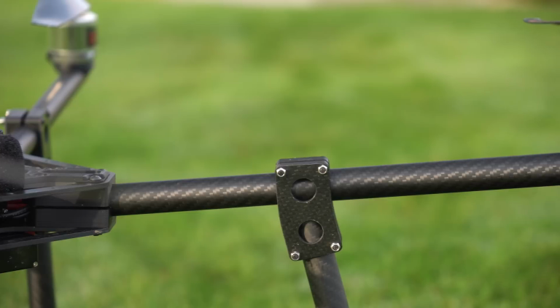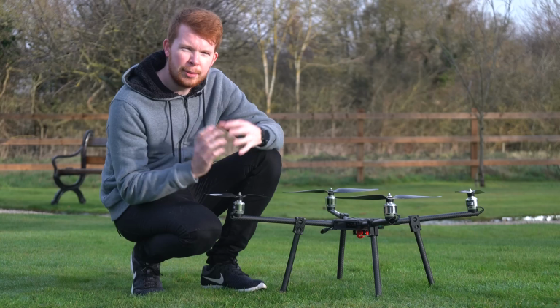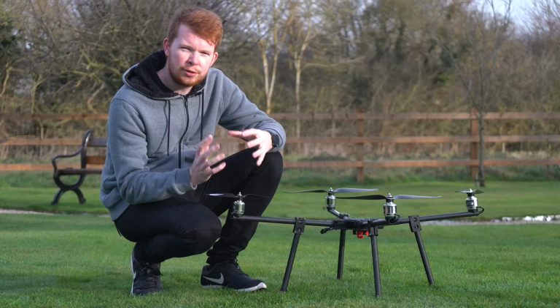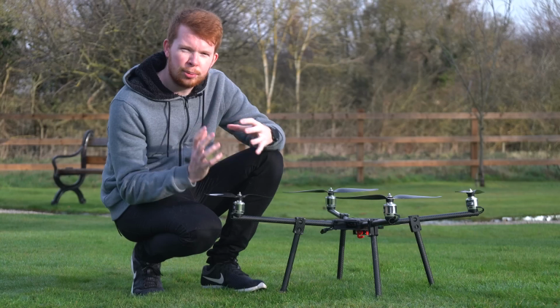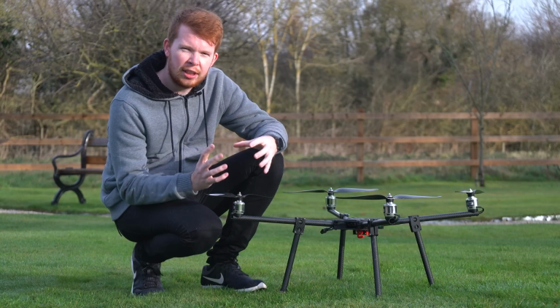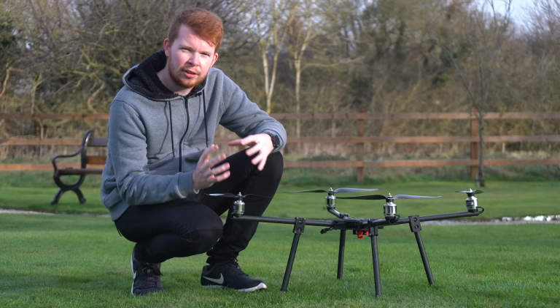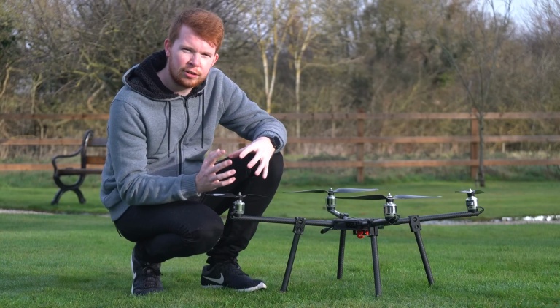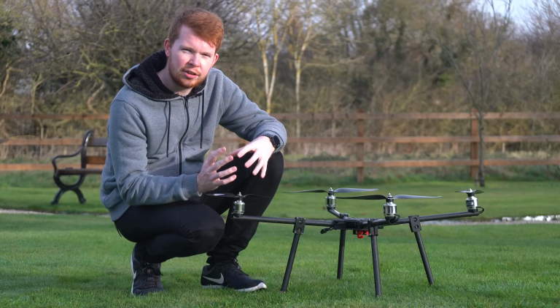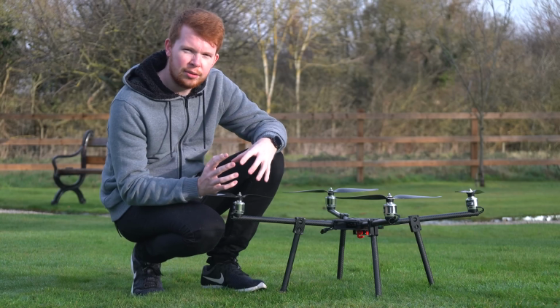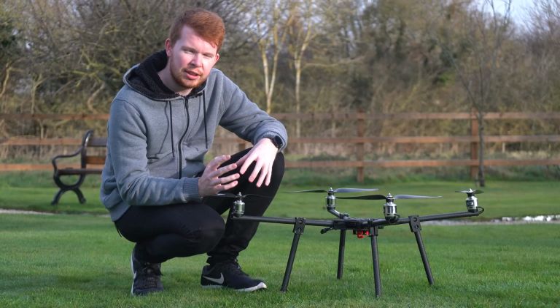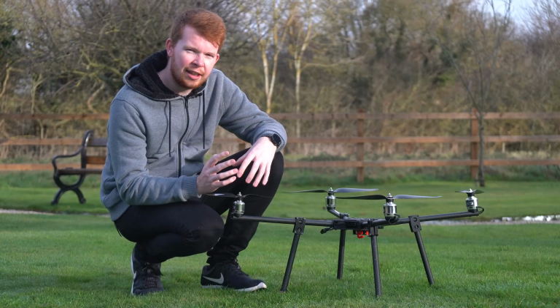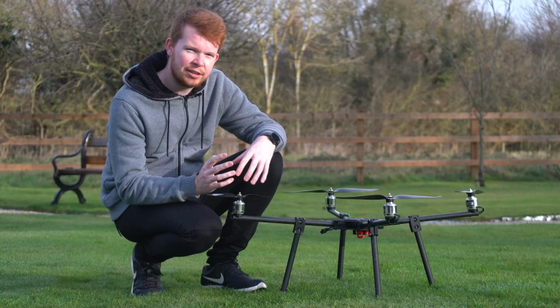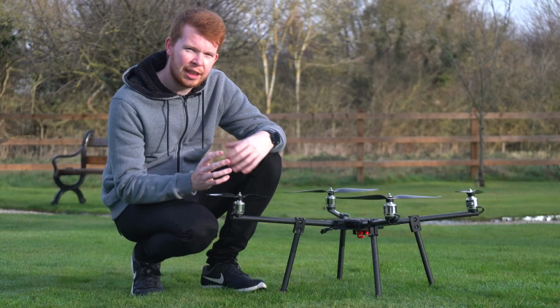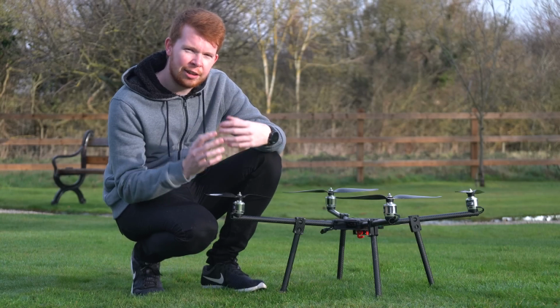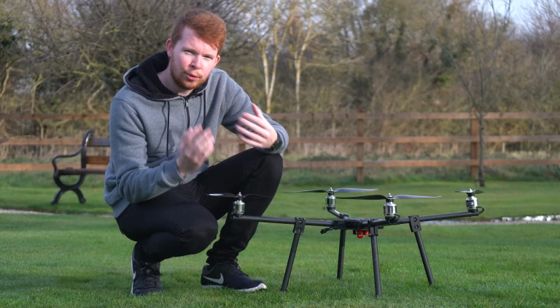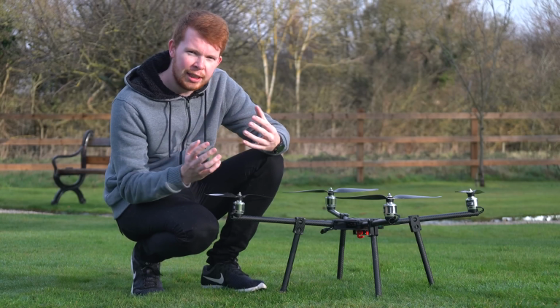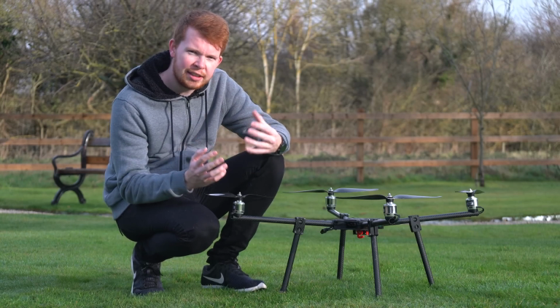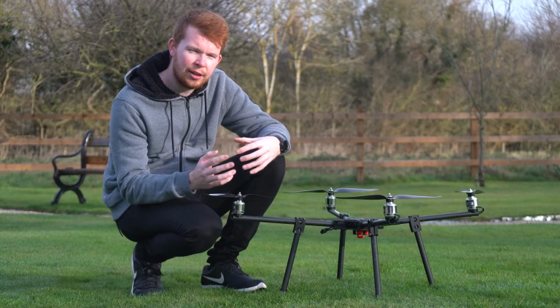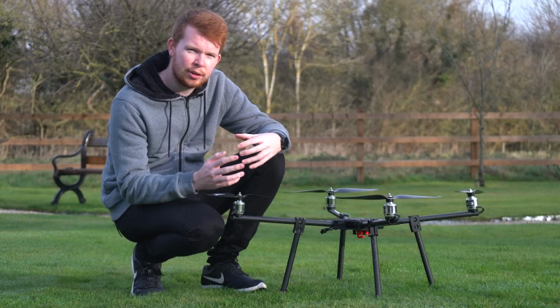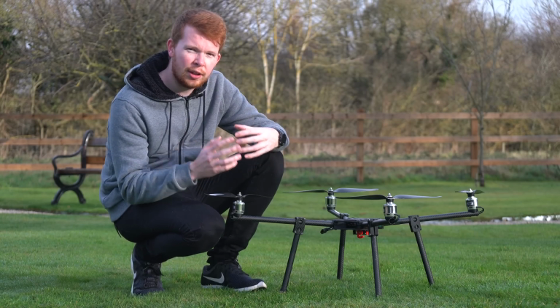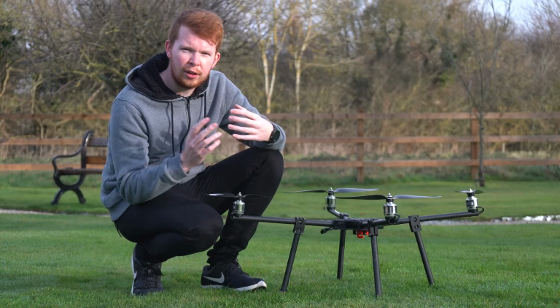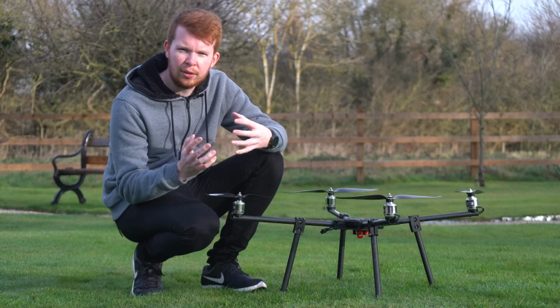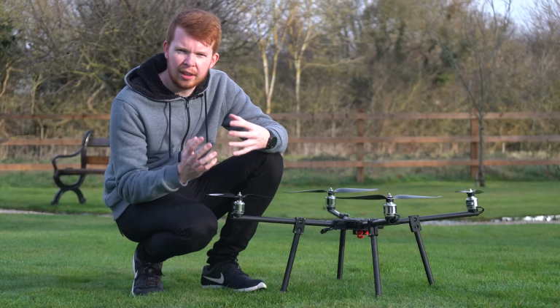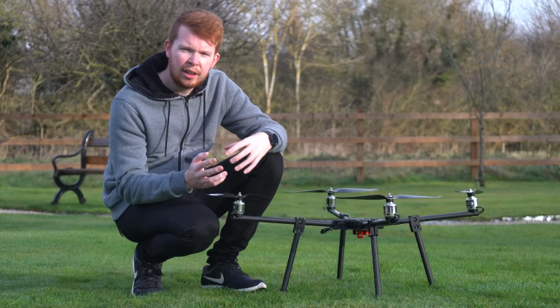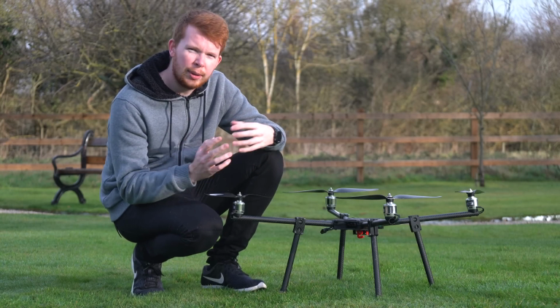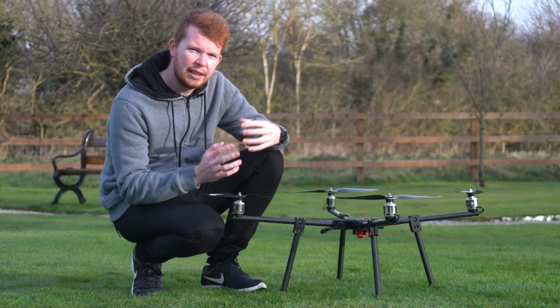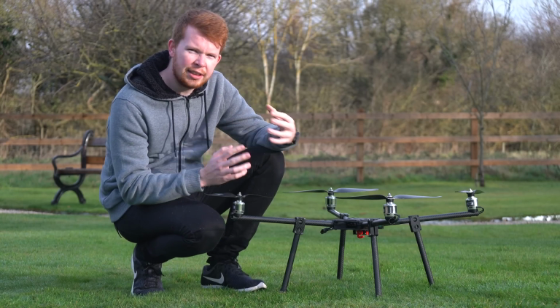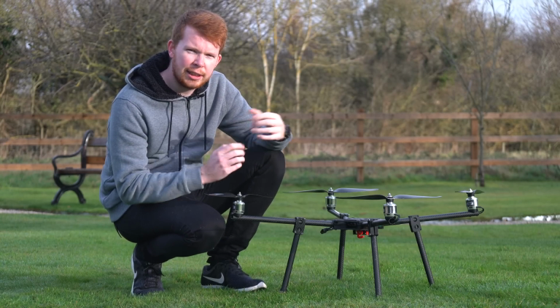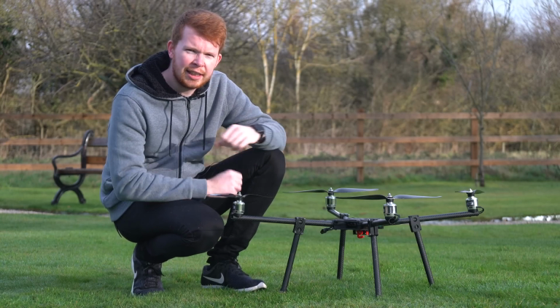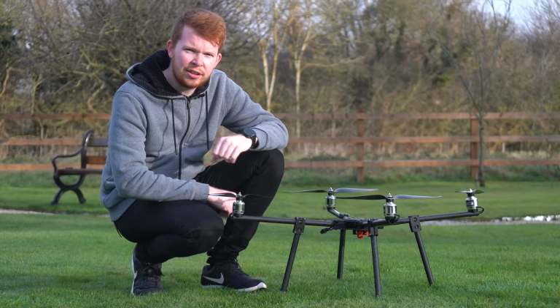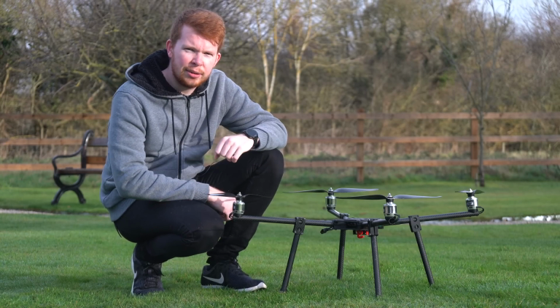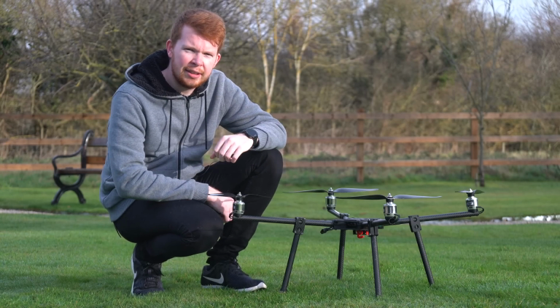This makes for a pretty light construction, which allows it to carry more weight and also fly for longer when there's less weight attached to it.